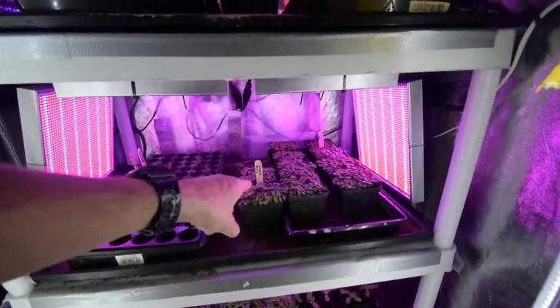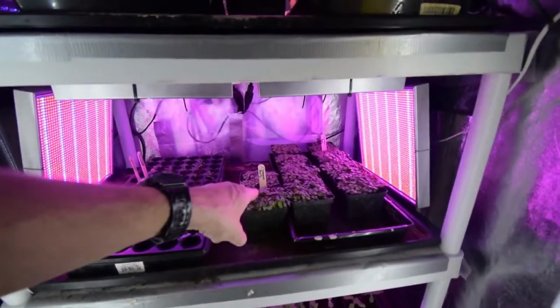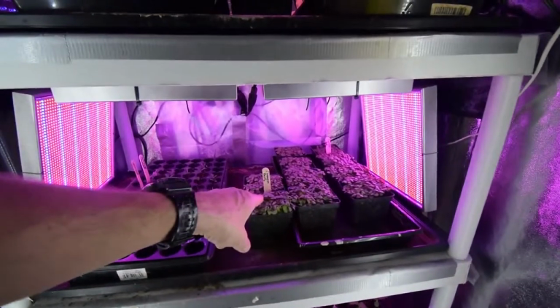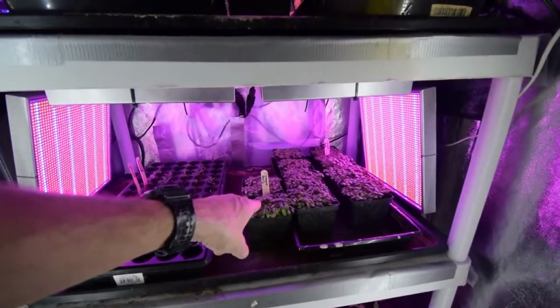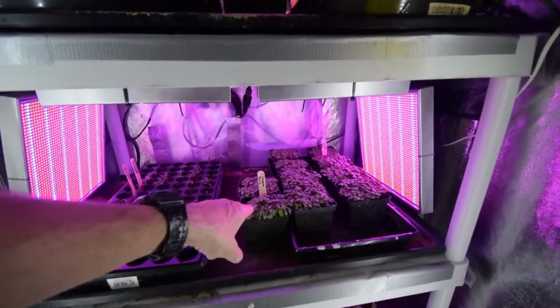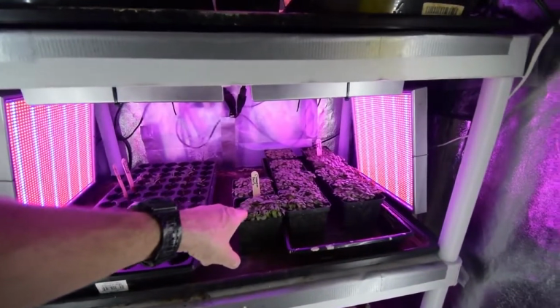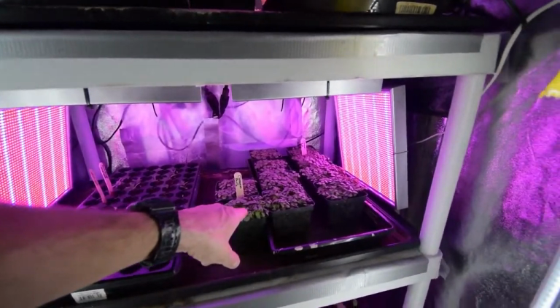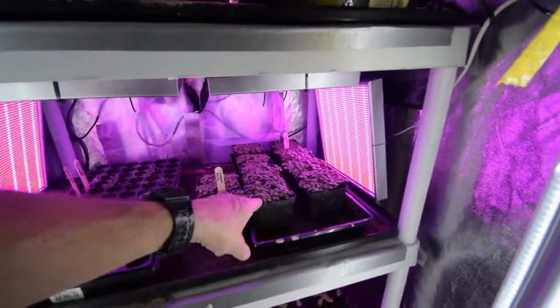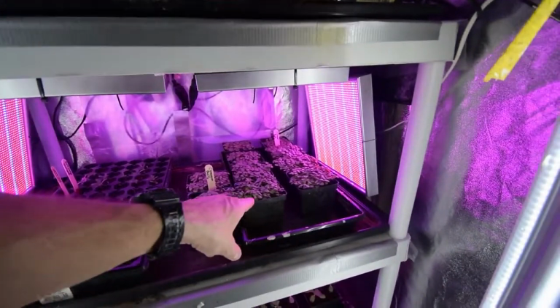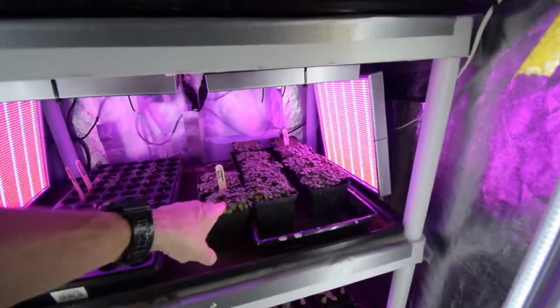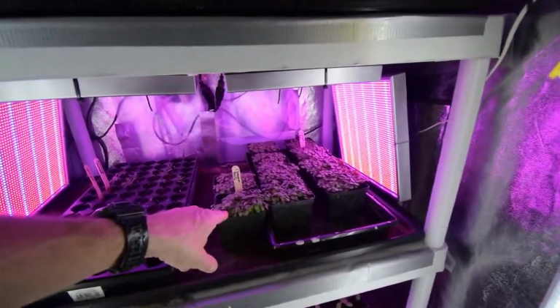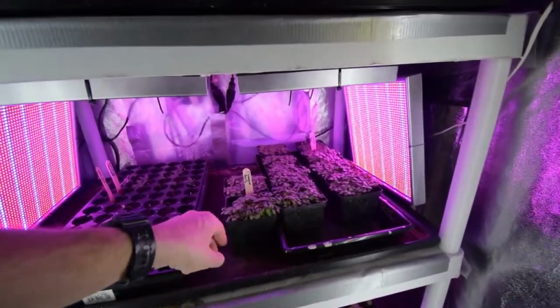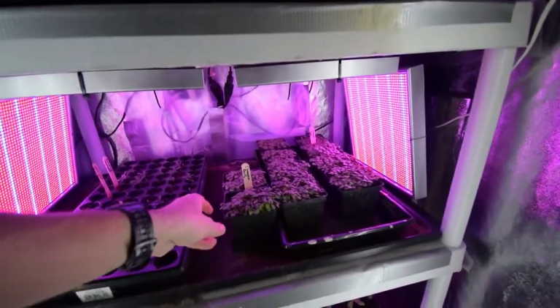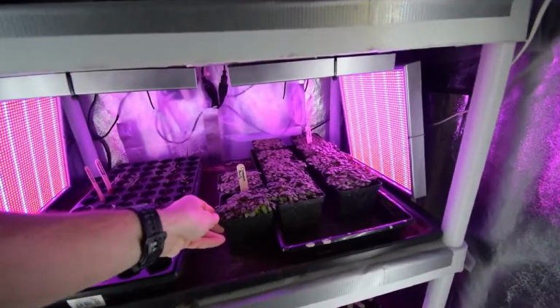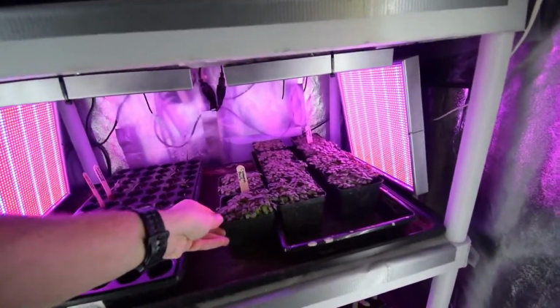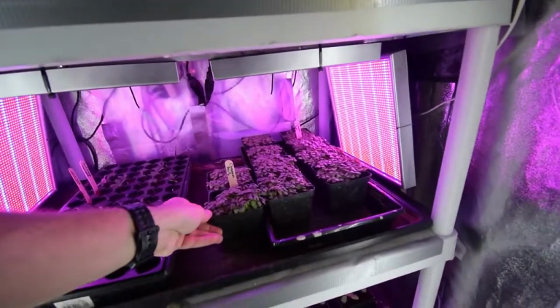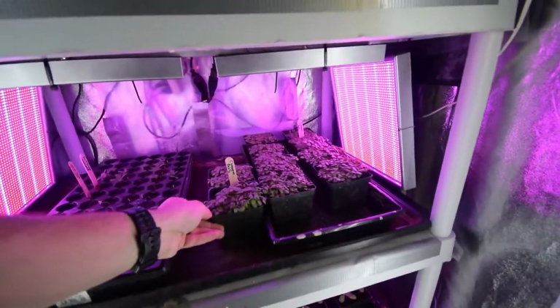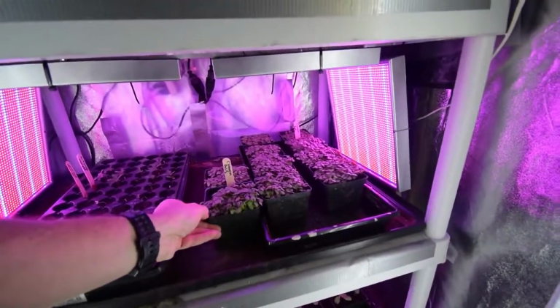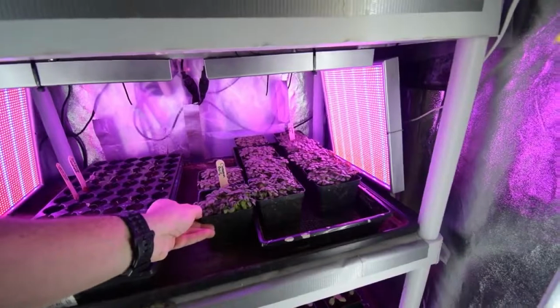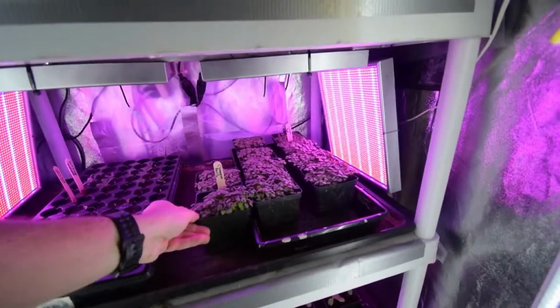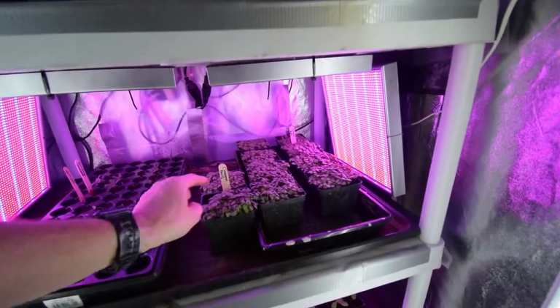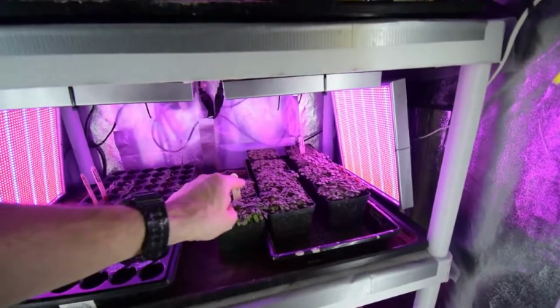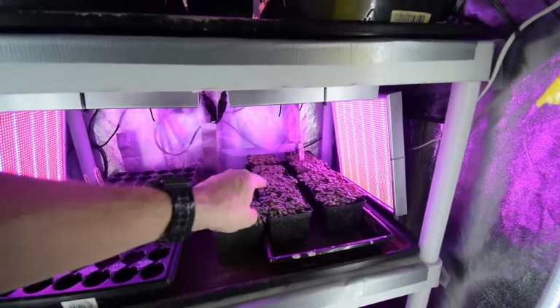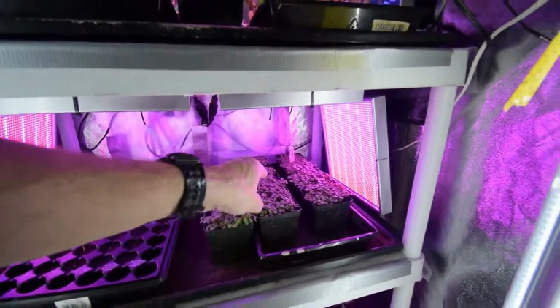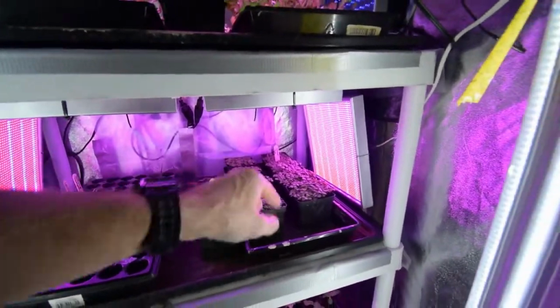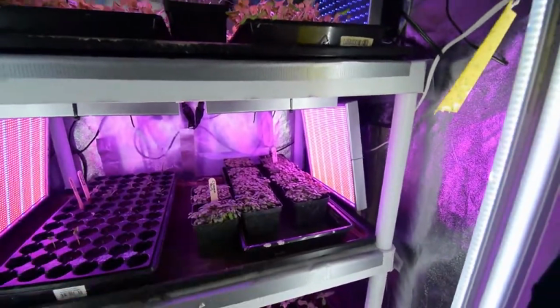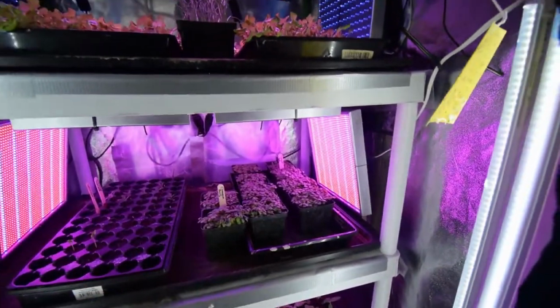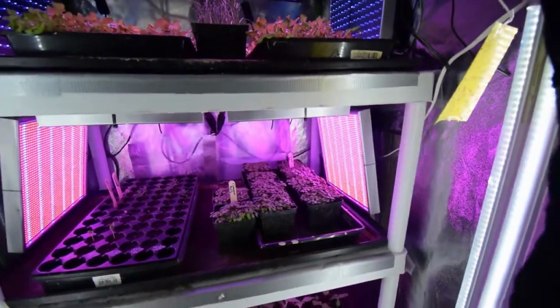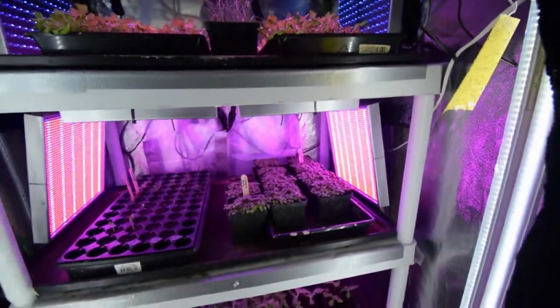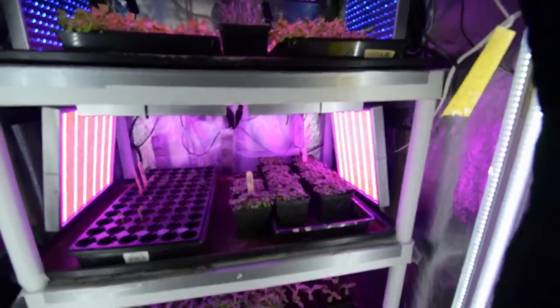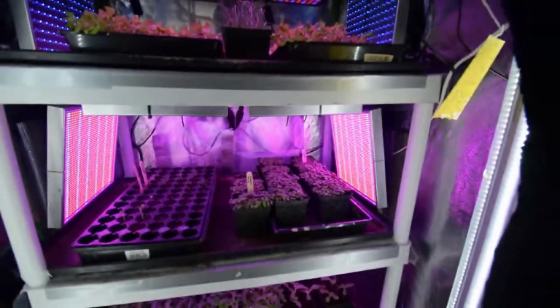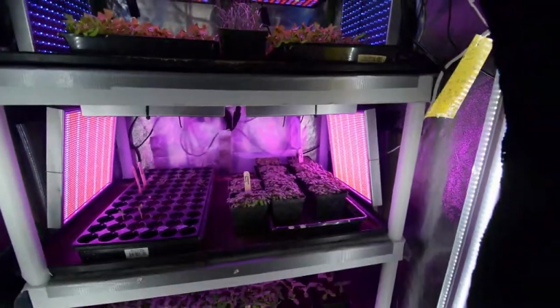The basil is doing really well. I'm just loving this — I can't wait to be able to start using that for some of Paula's cooking.